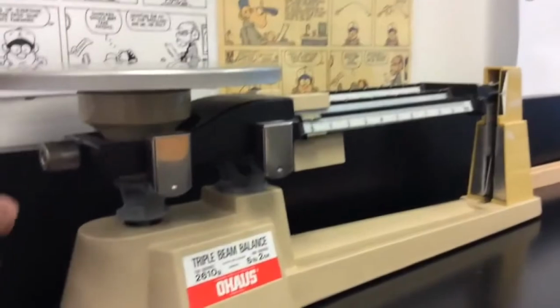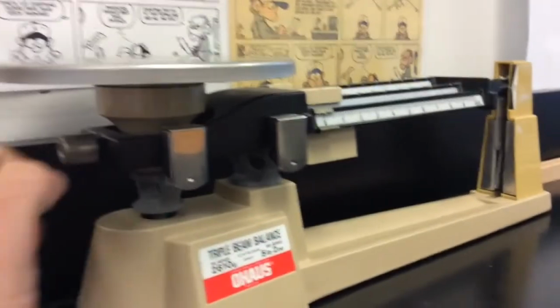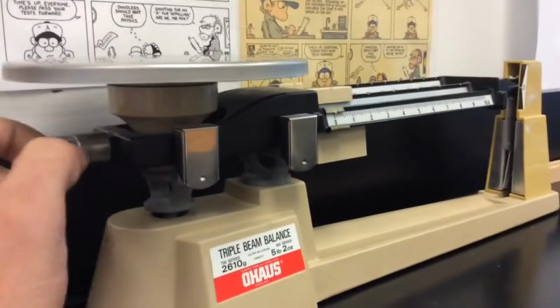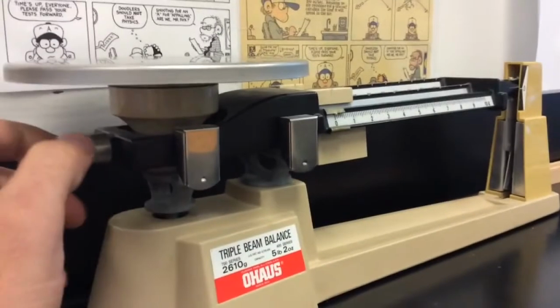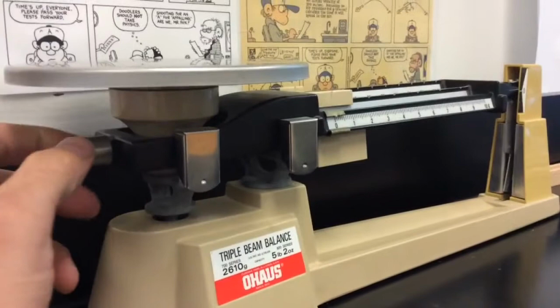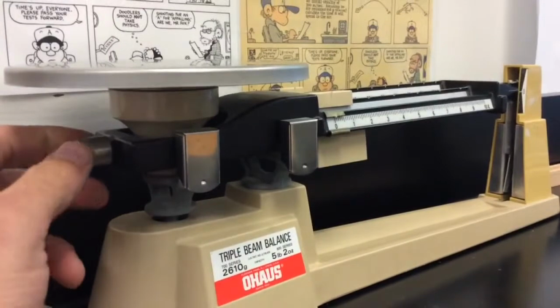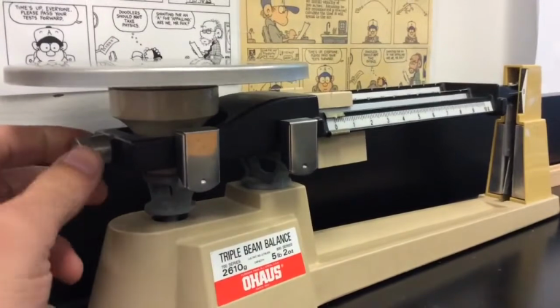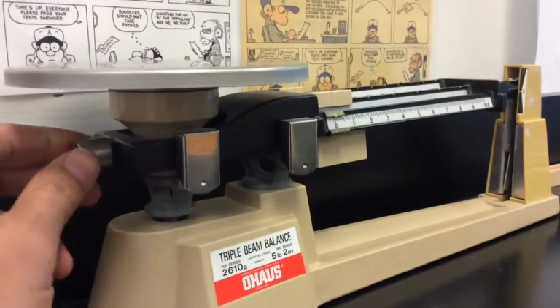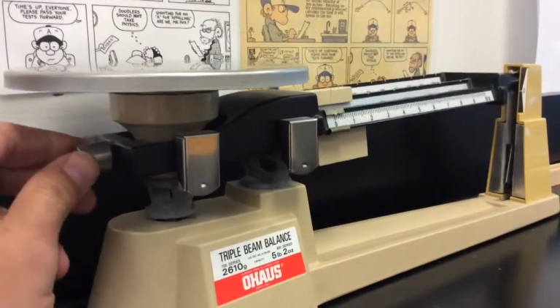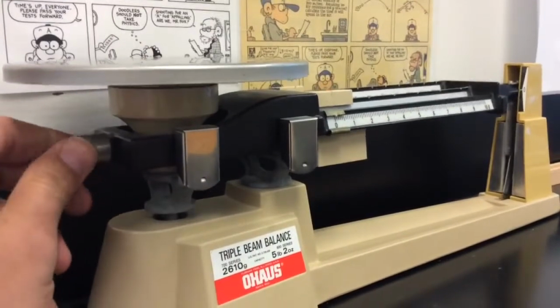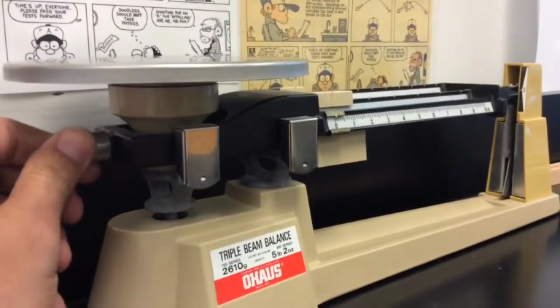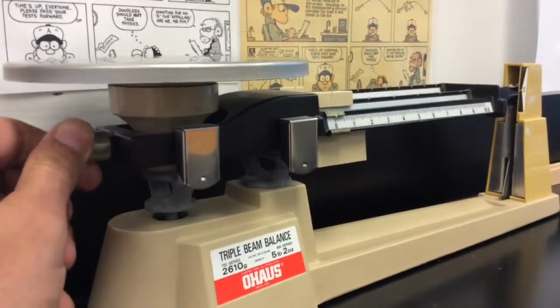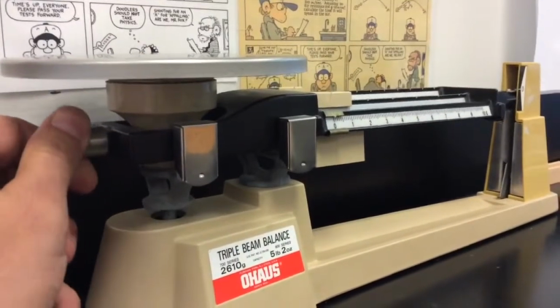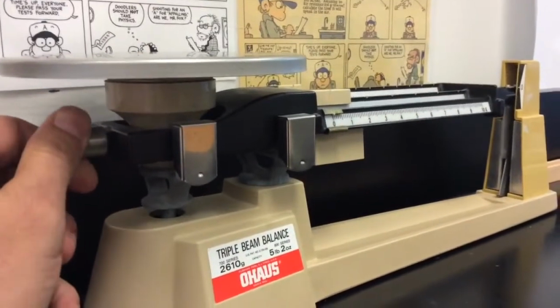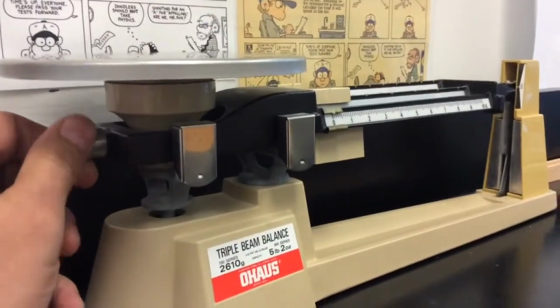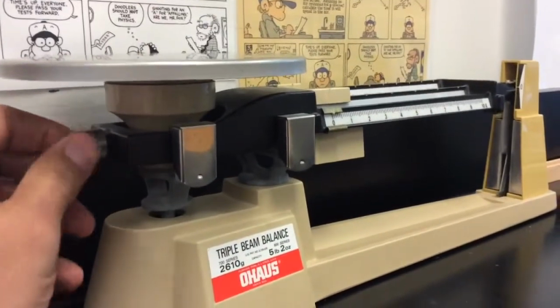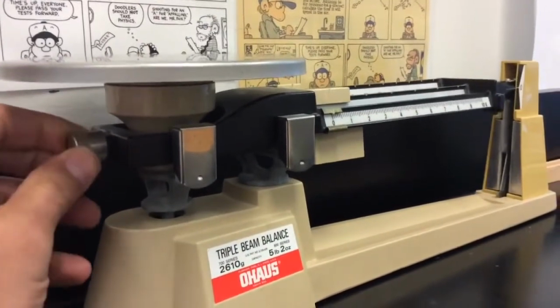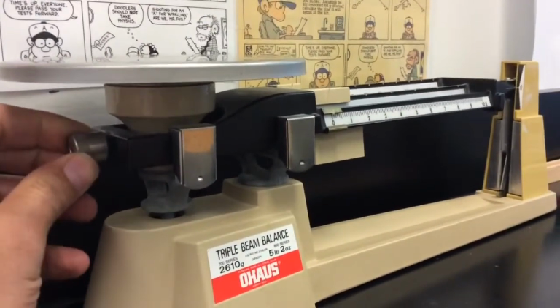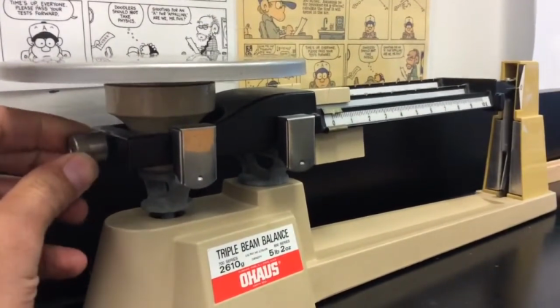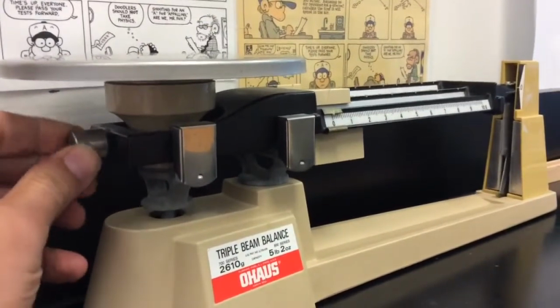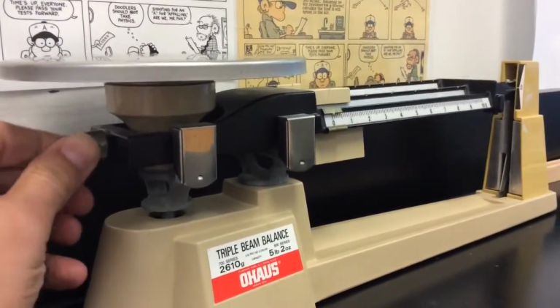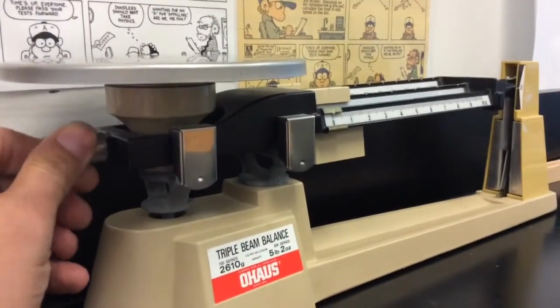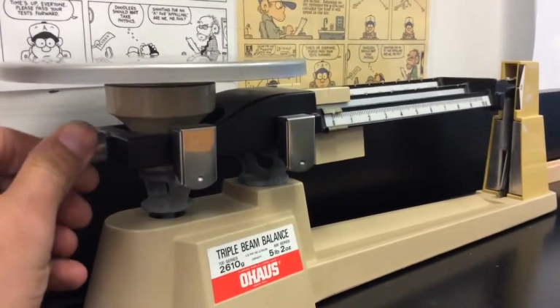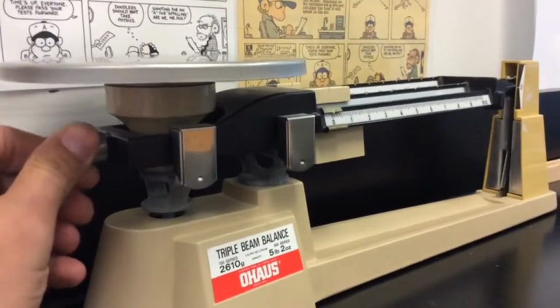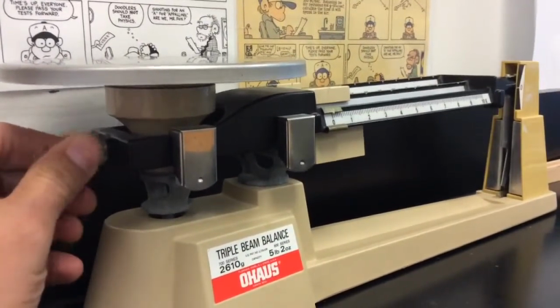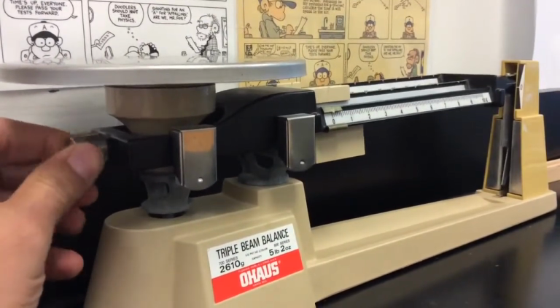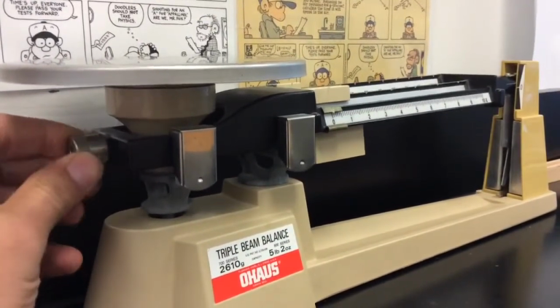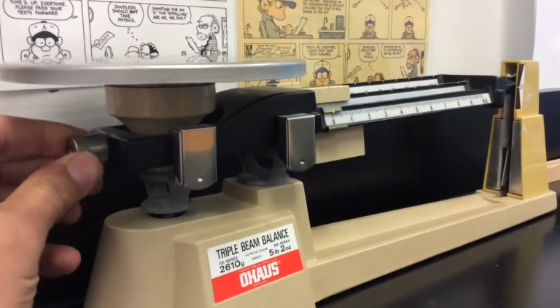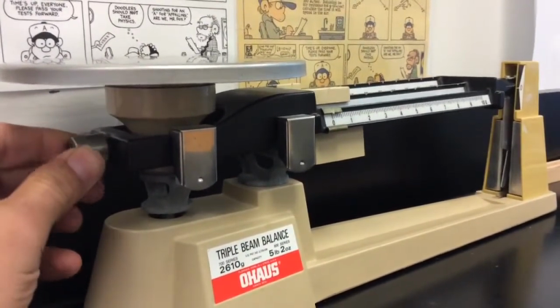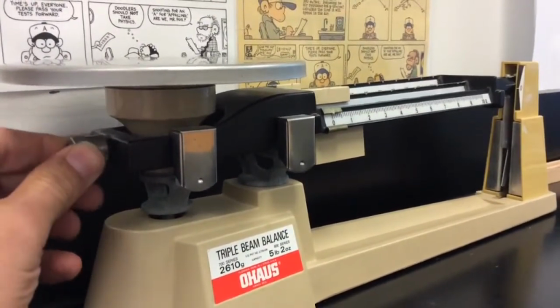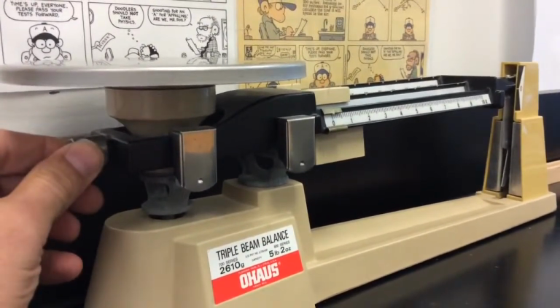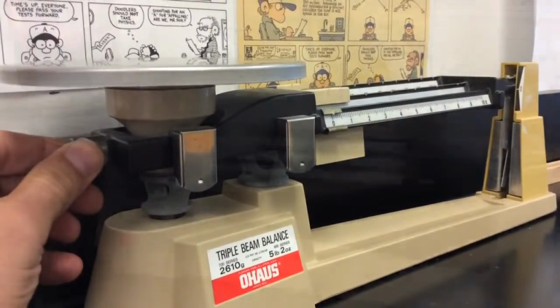Here's a close-up view of that. You can unscrew a little bit or screw it in a little bit to balance it out.